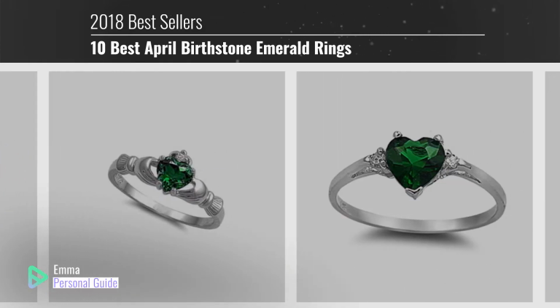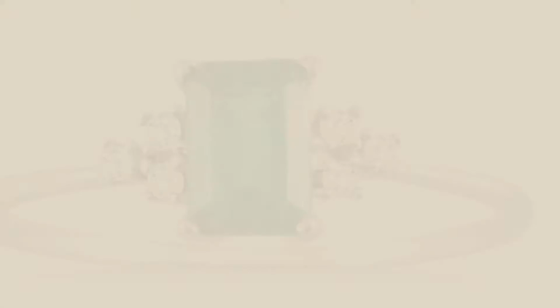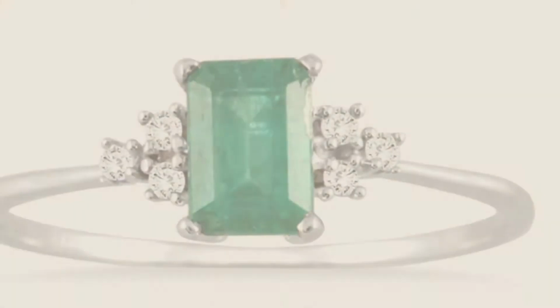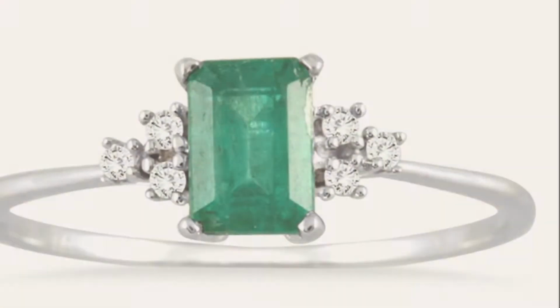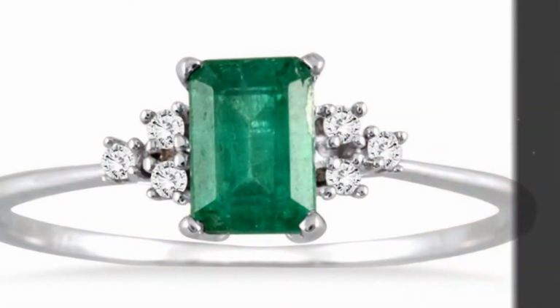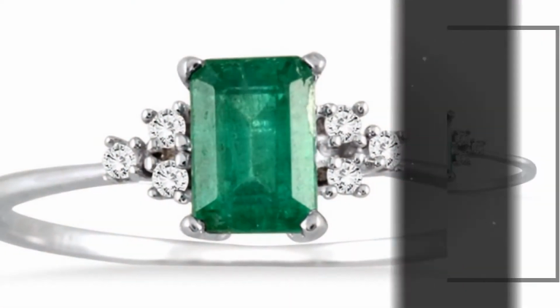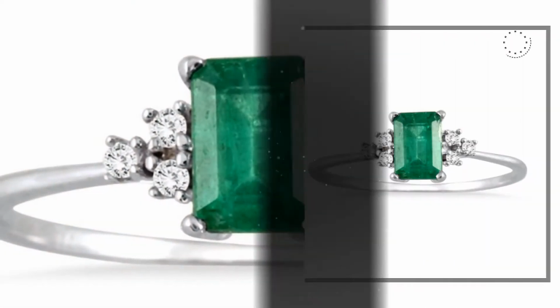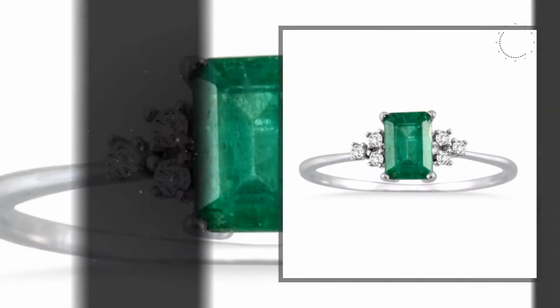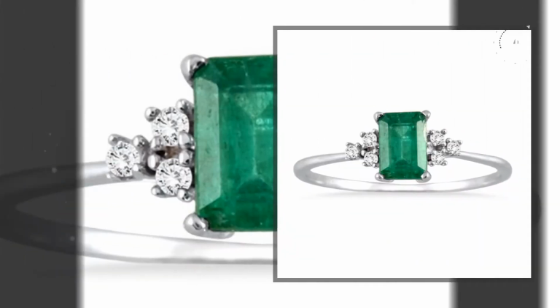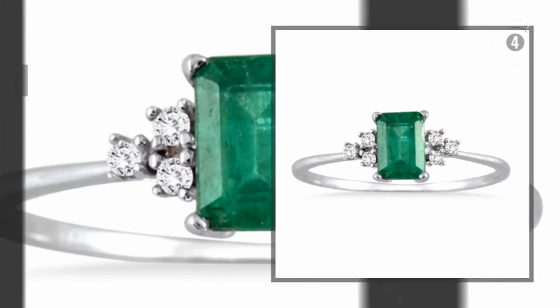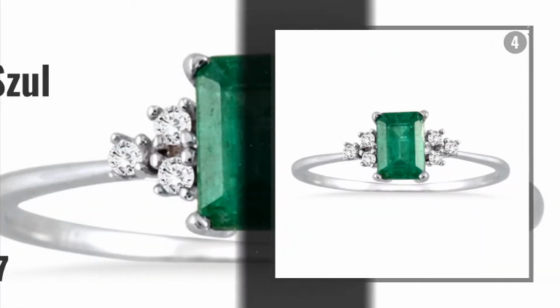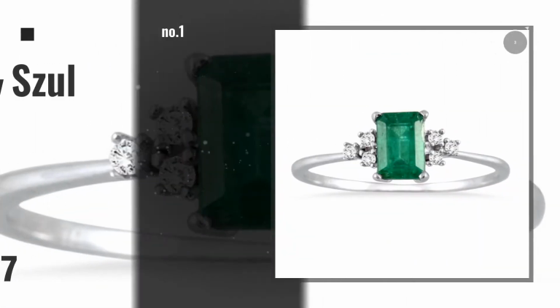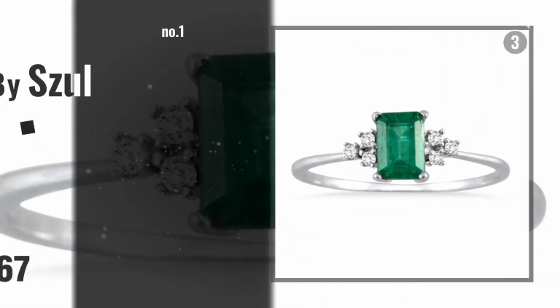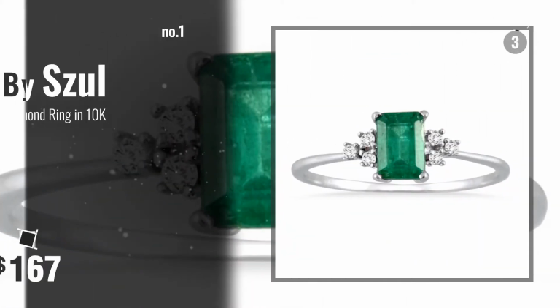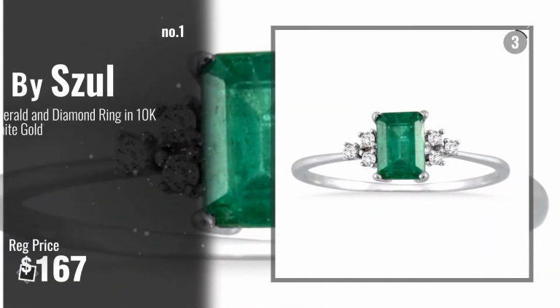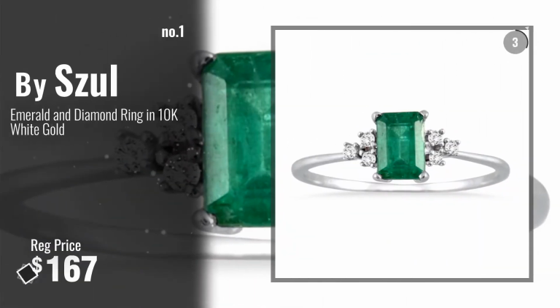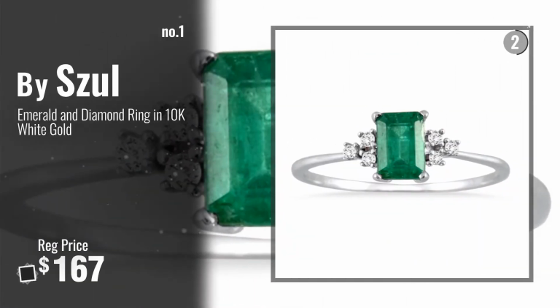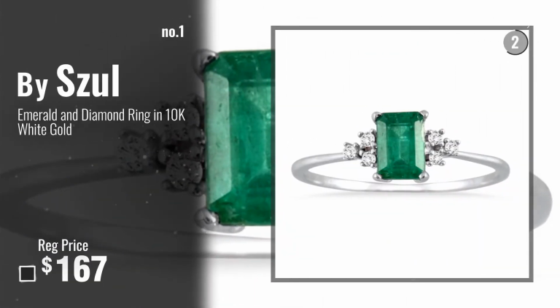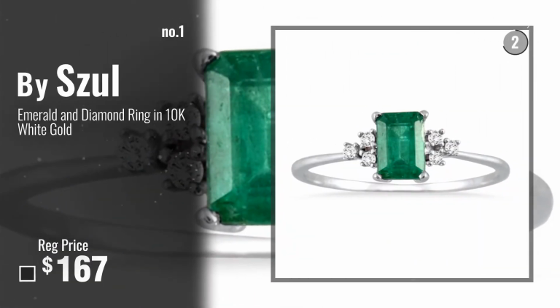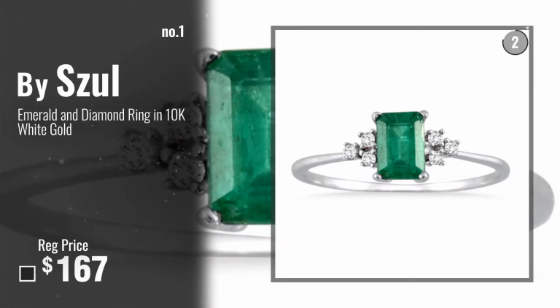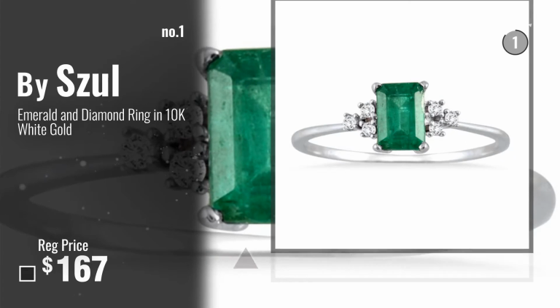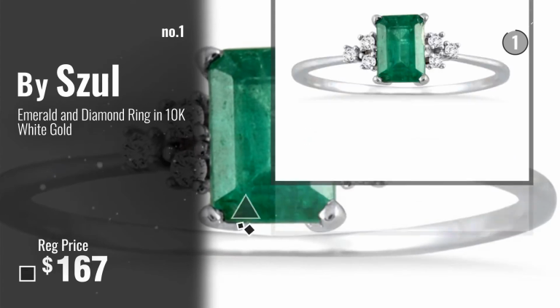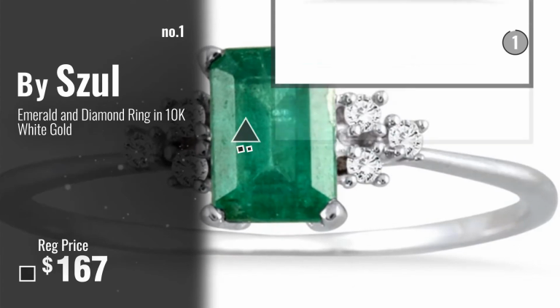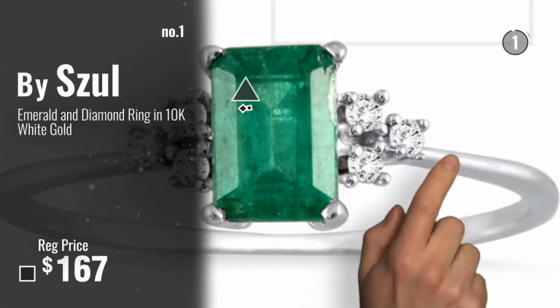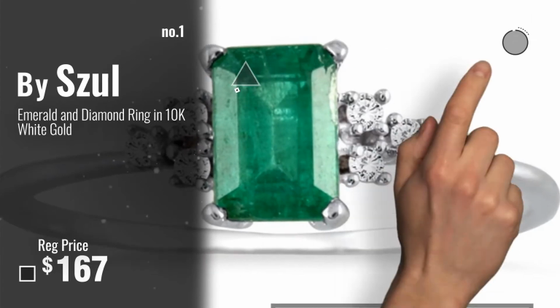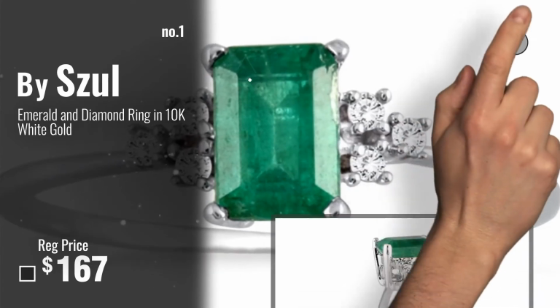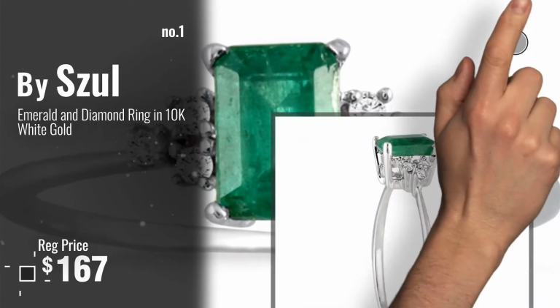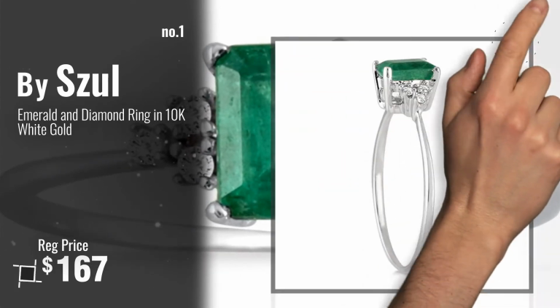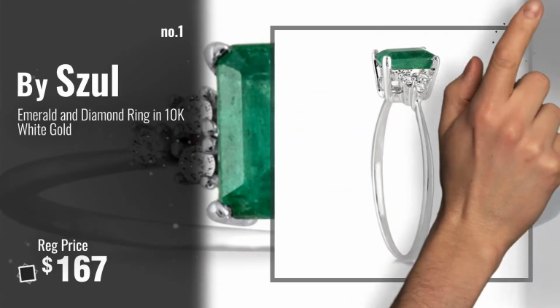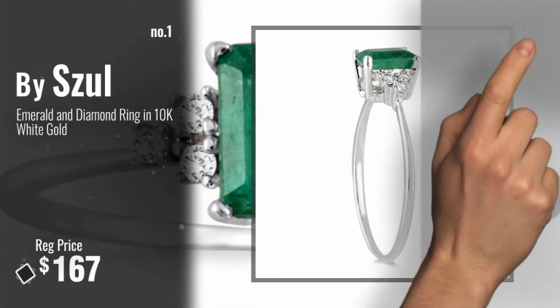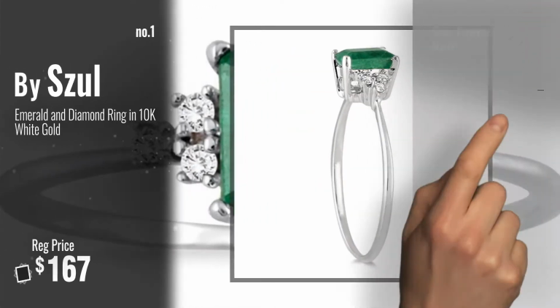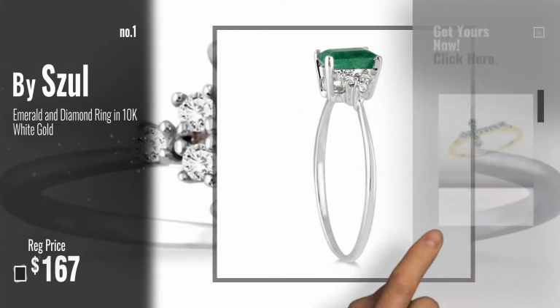Number 1, Best Seller, by Sol. Watch this video, choose your favorite.